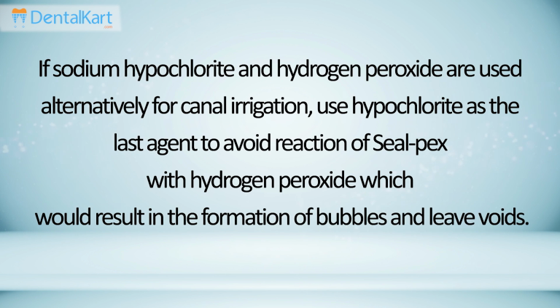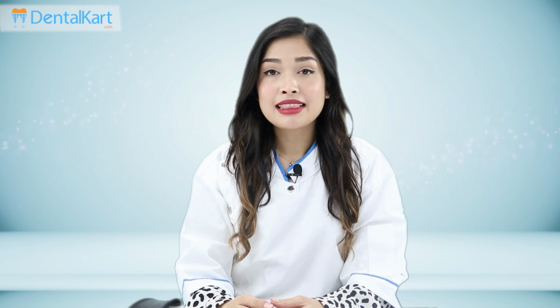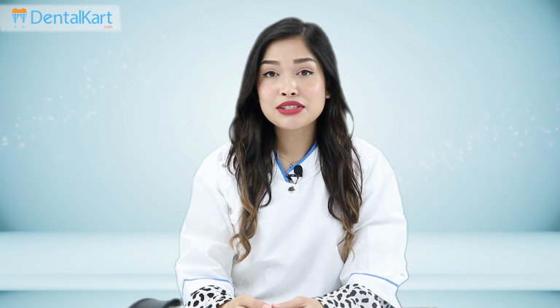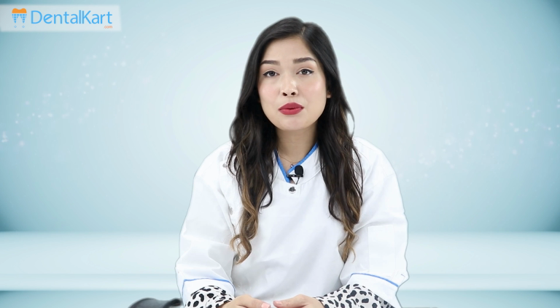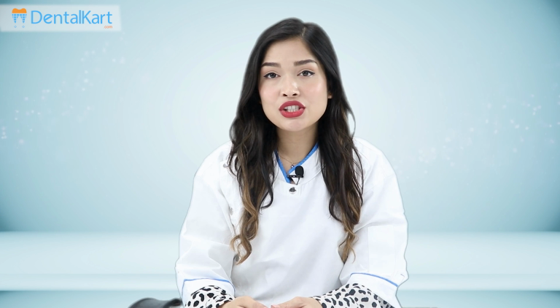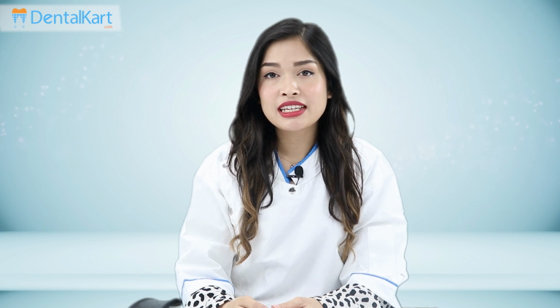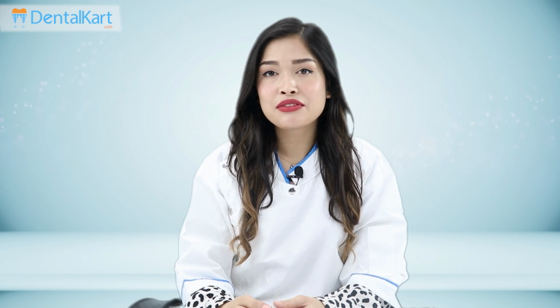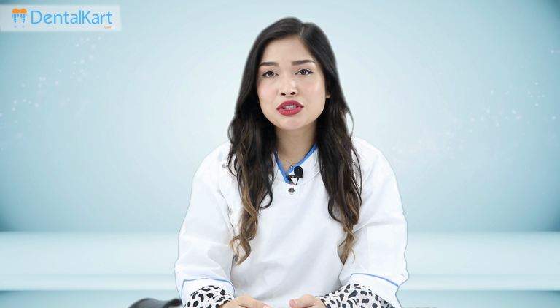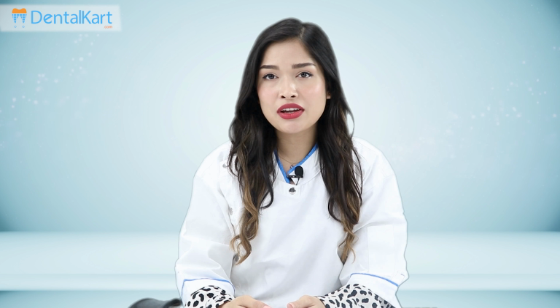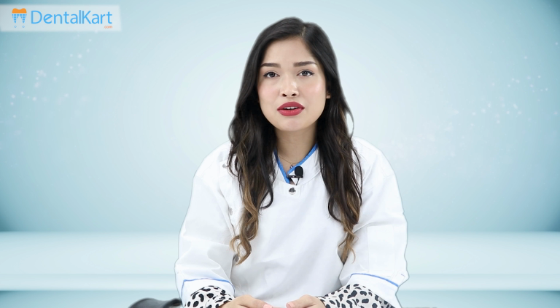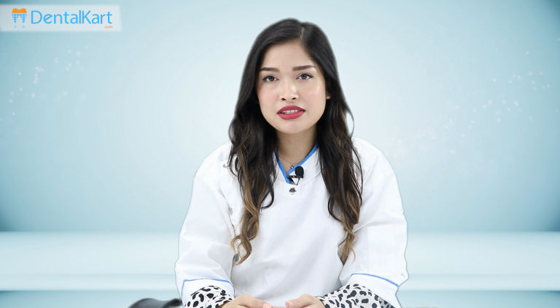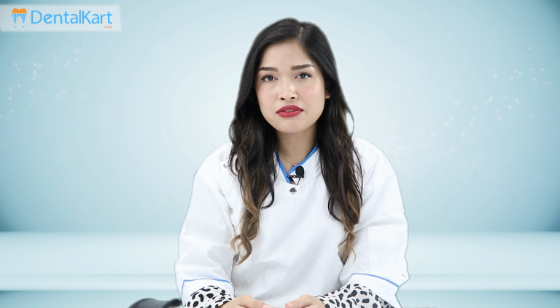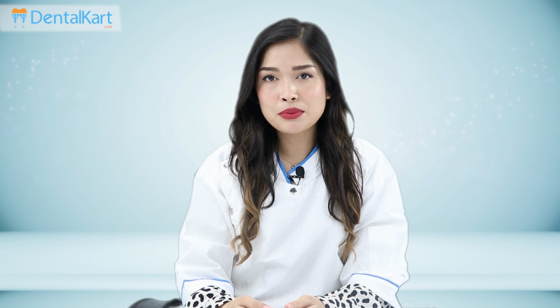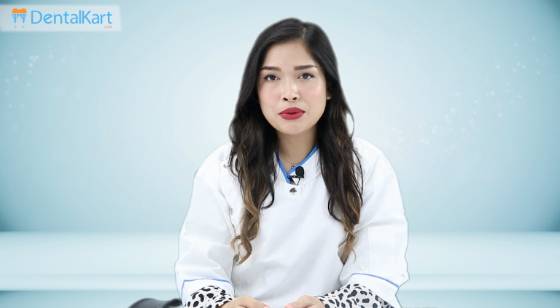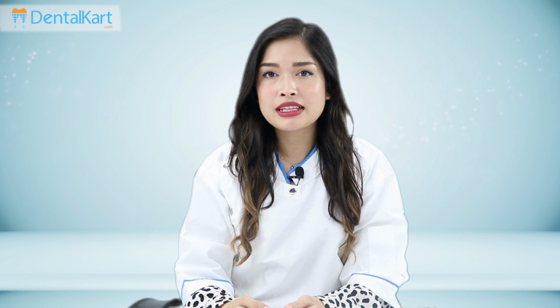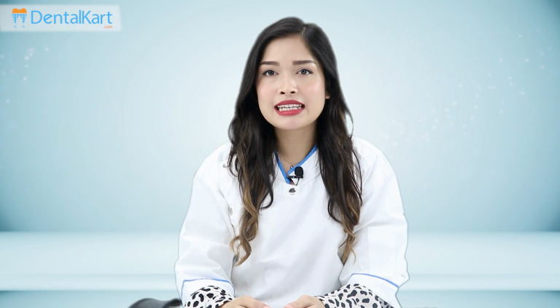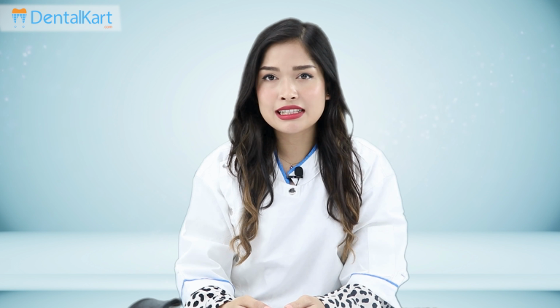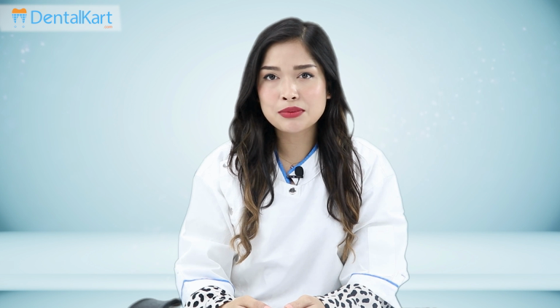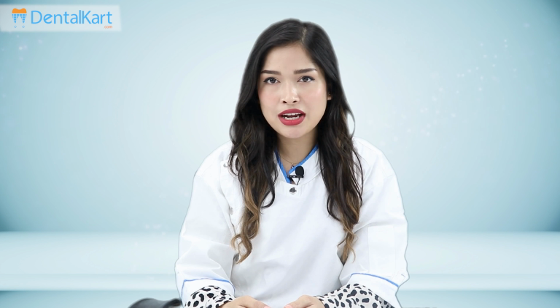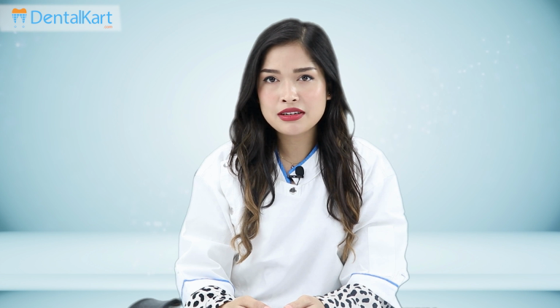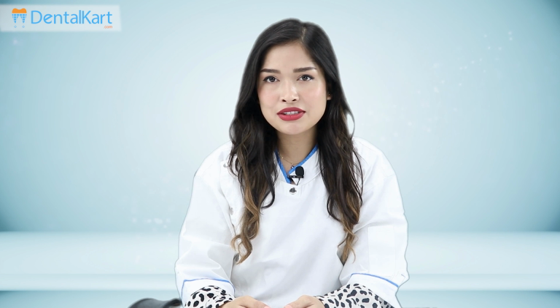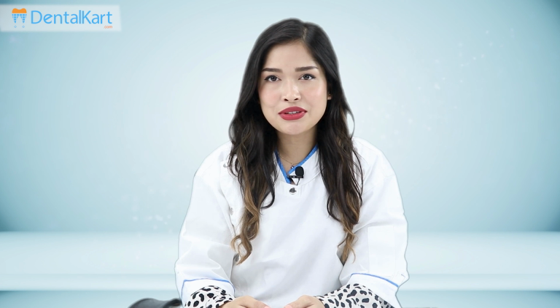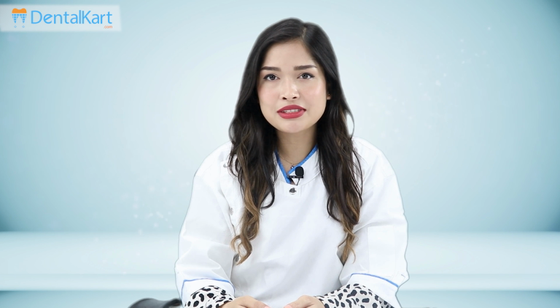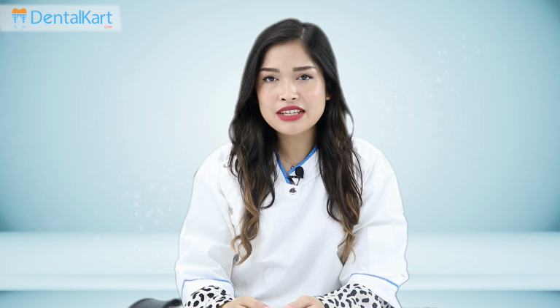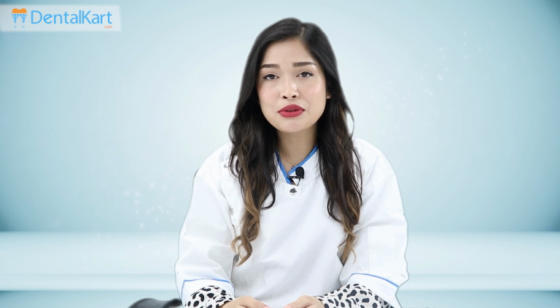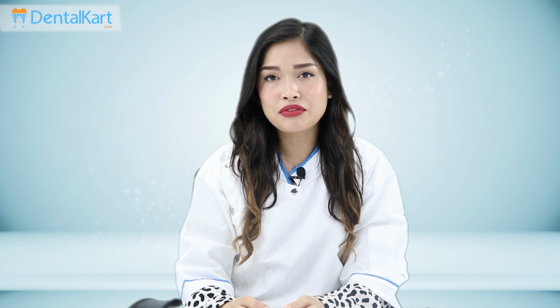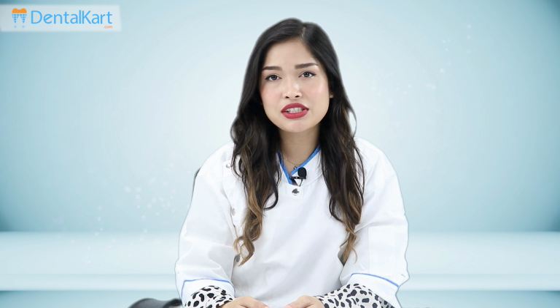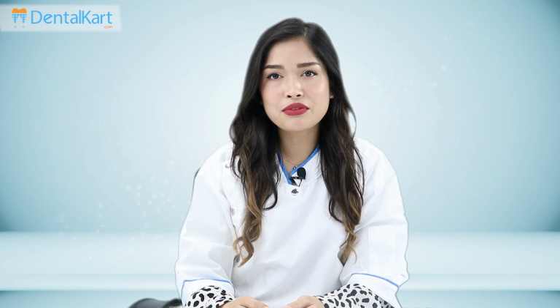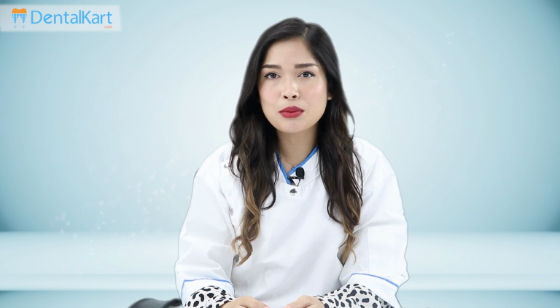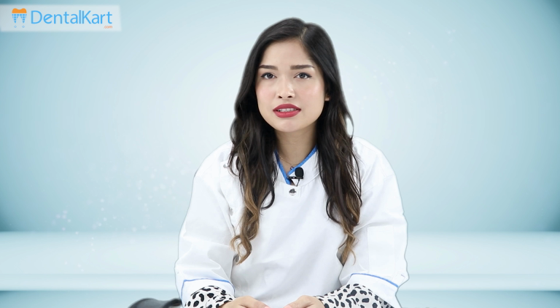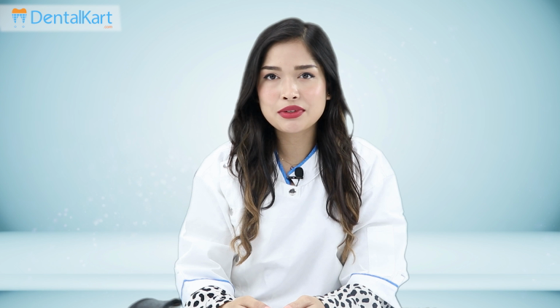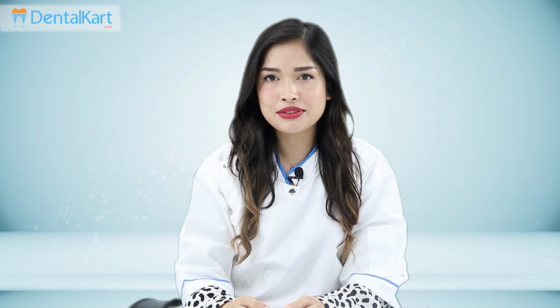Thanks for watching, and if you enjoyed the content of this video, click the subscribe button so you can receive notifications for more such videos.